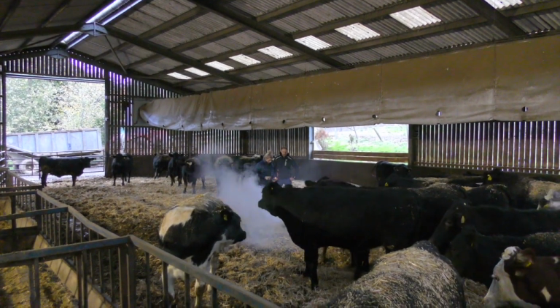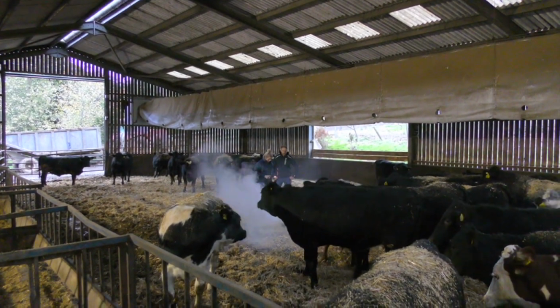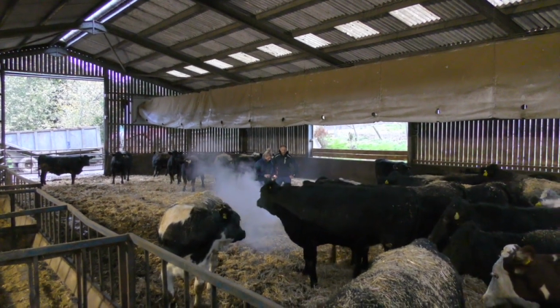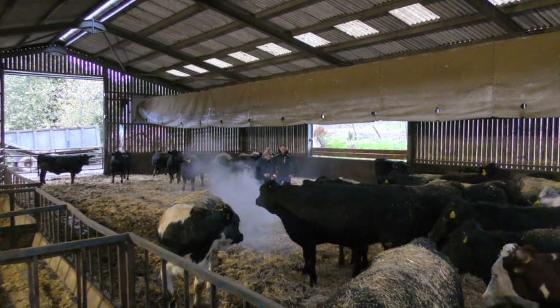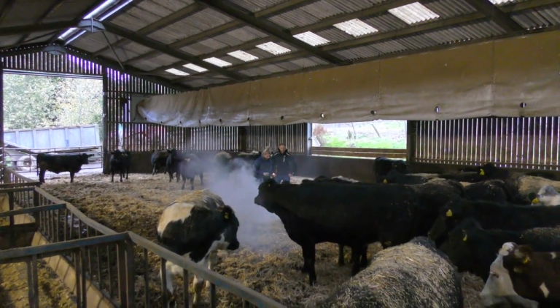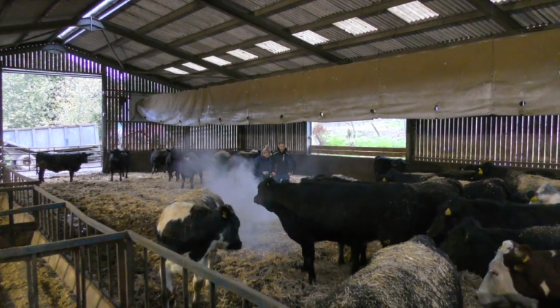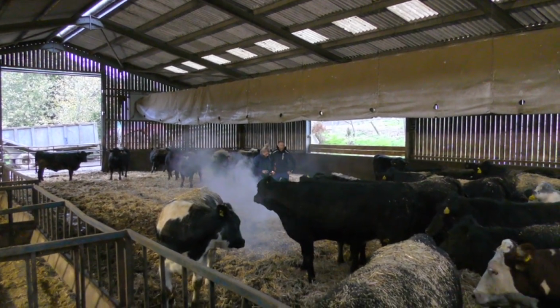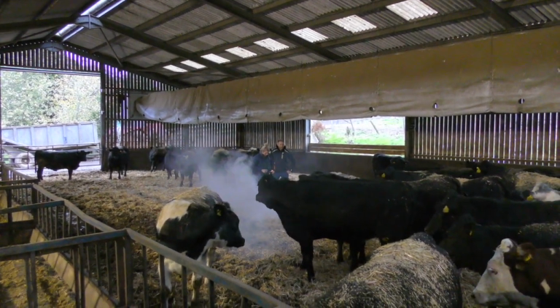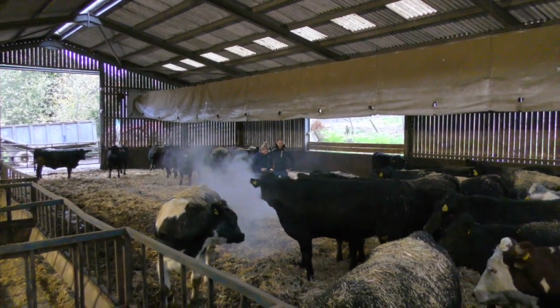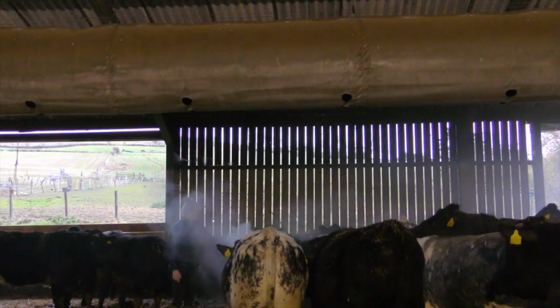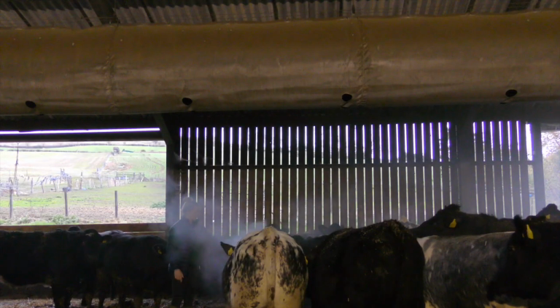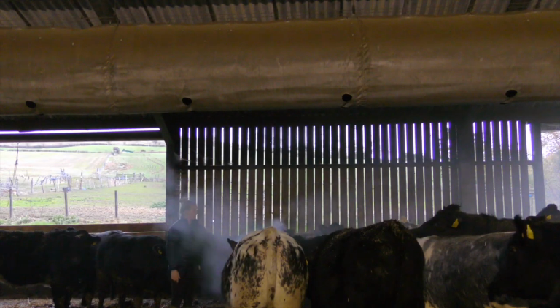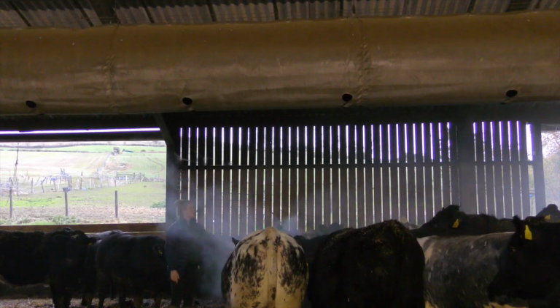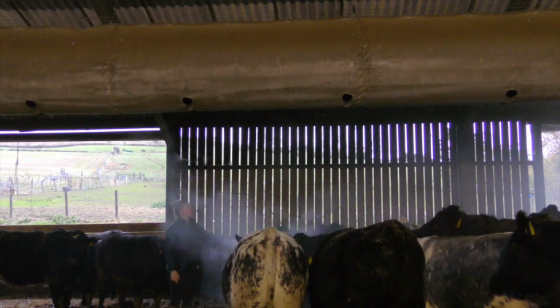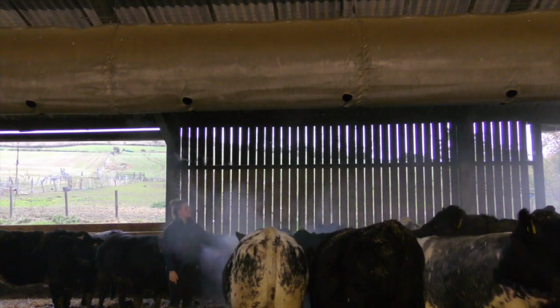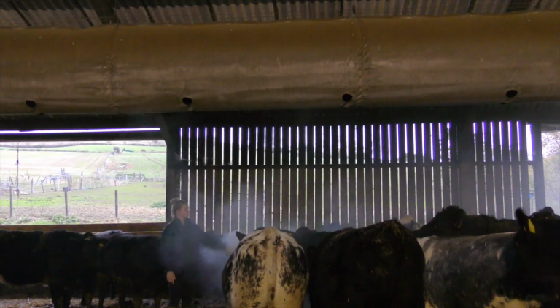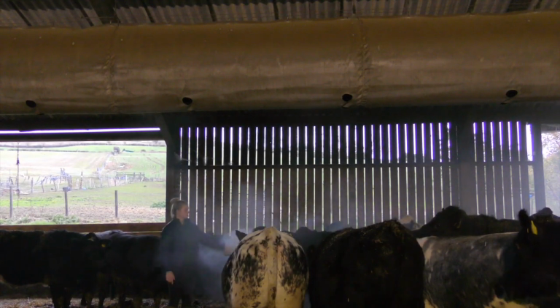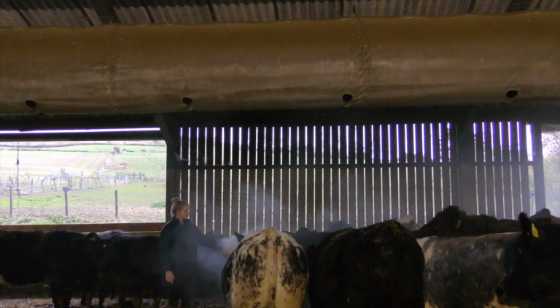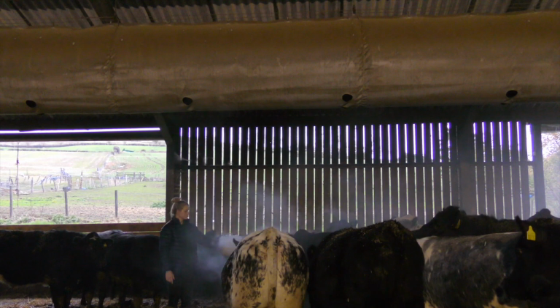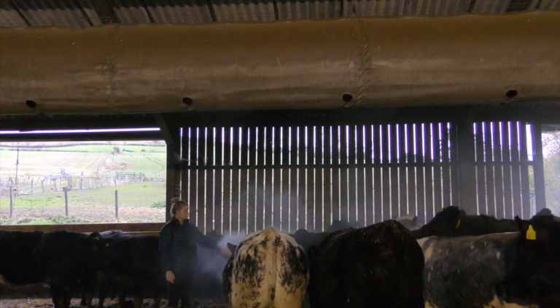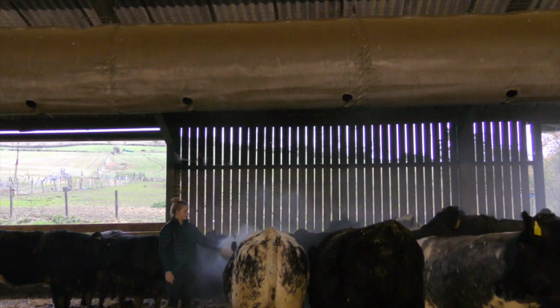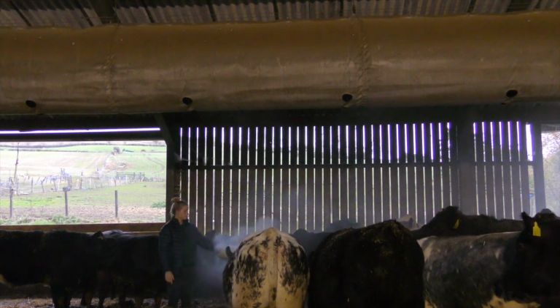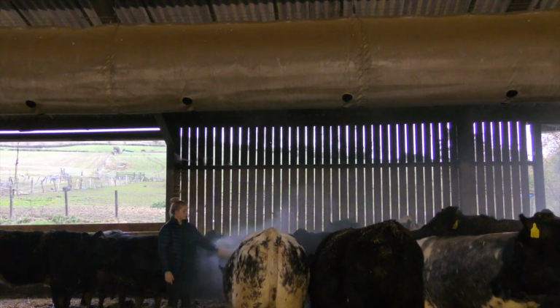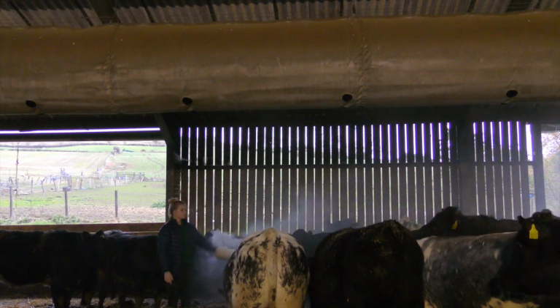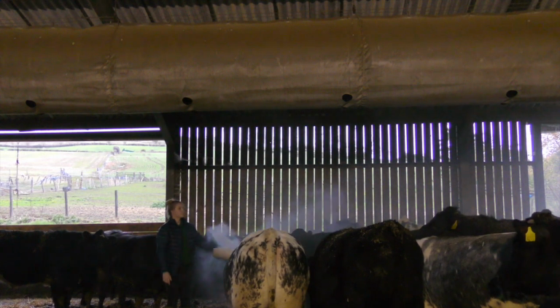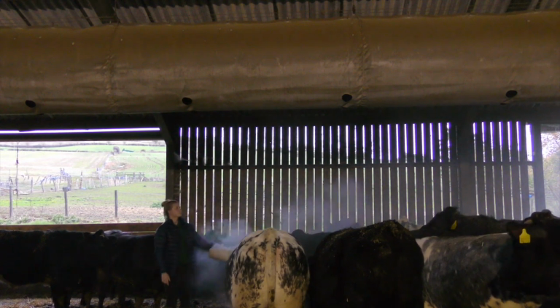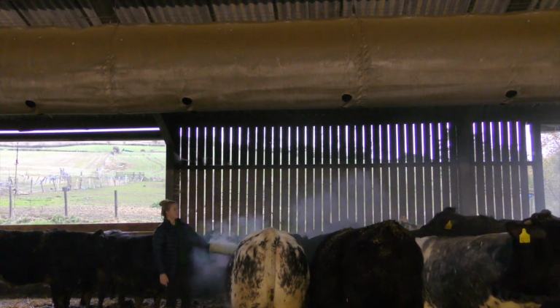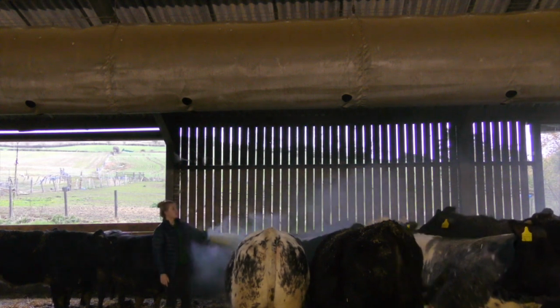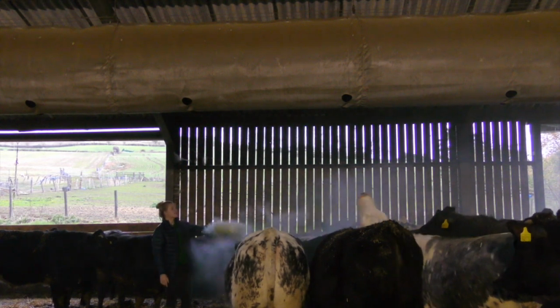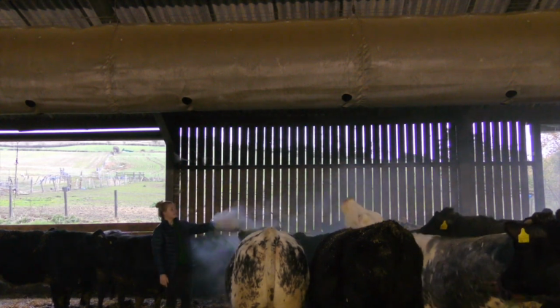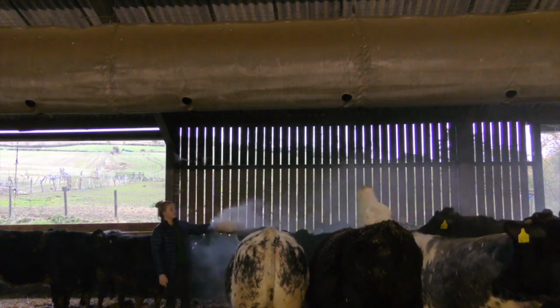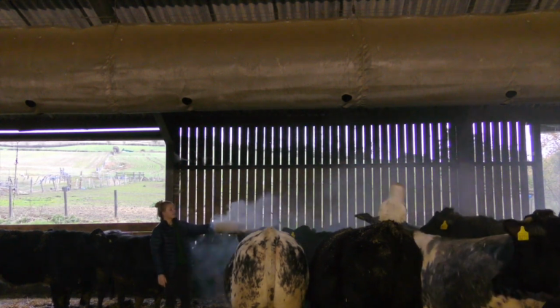We use smoke tests to assess the air movement within the shed, with the tube on and off. This allows for a visual representation of the air movement within the shed.